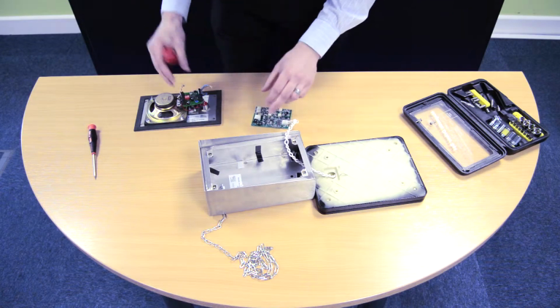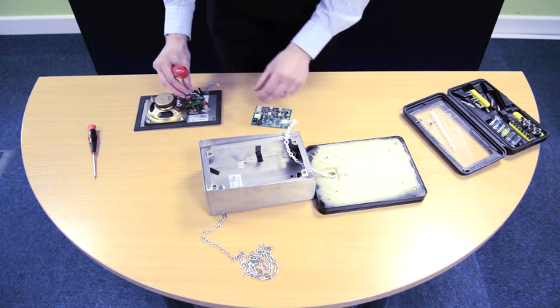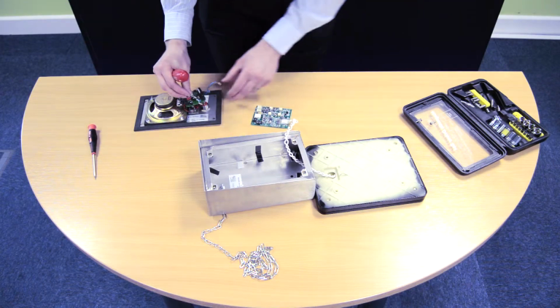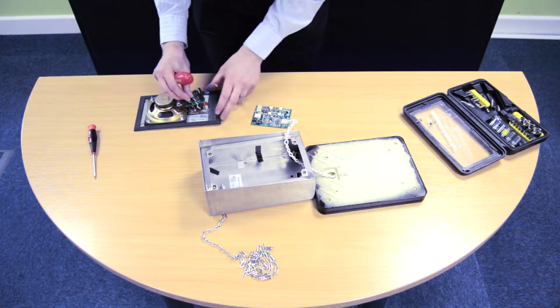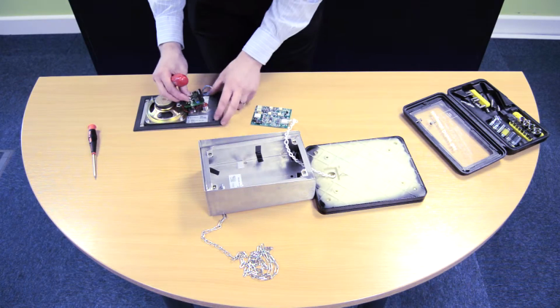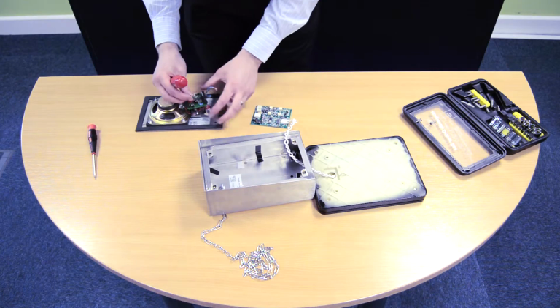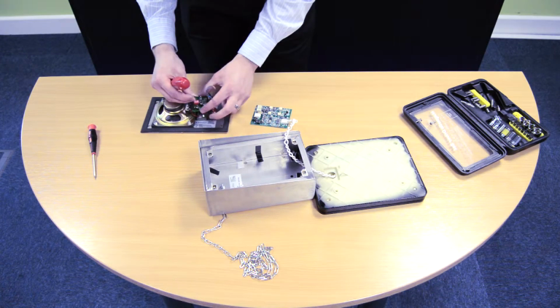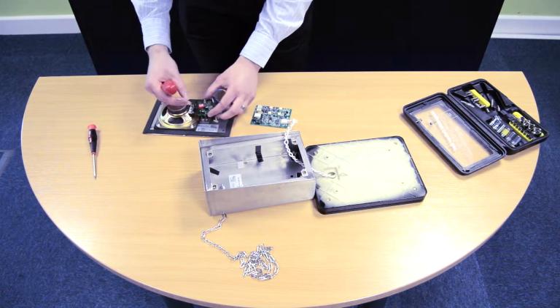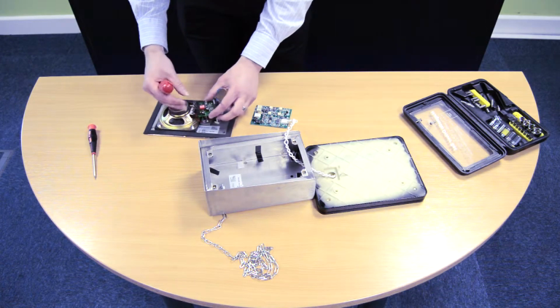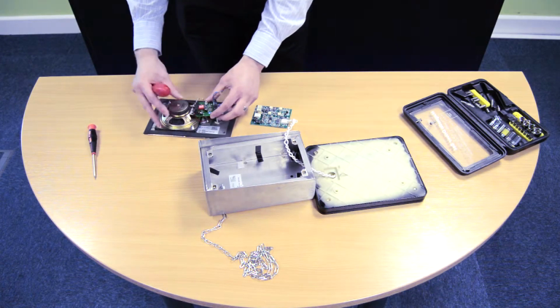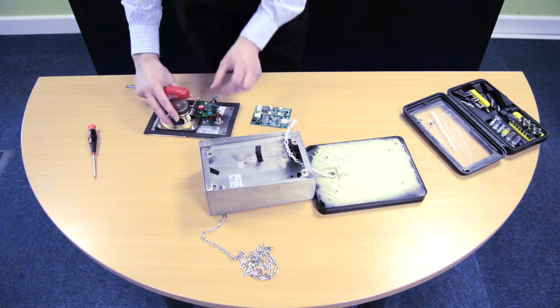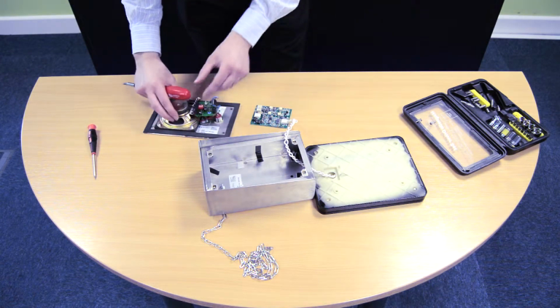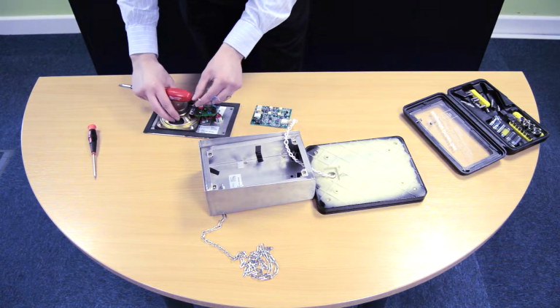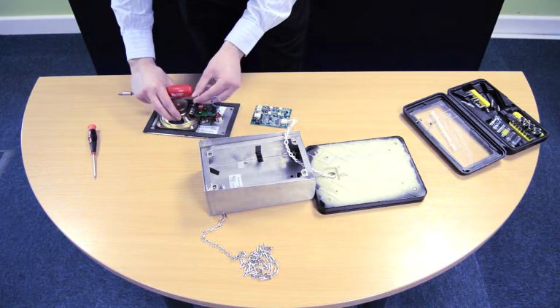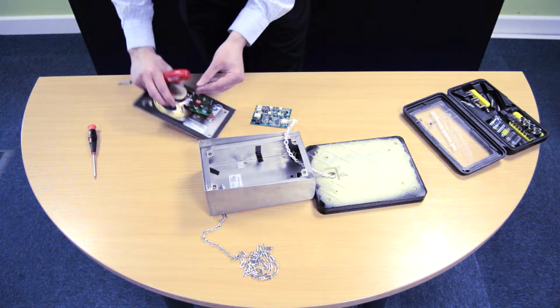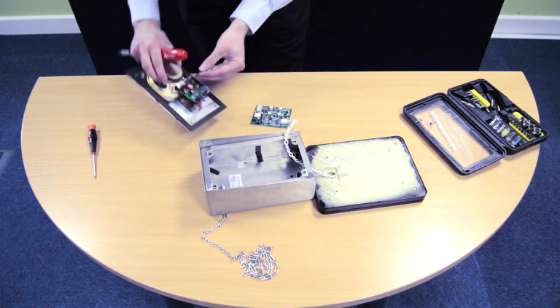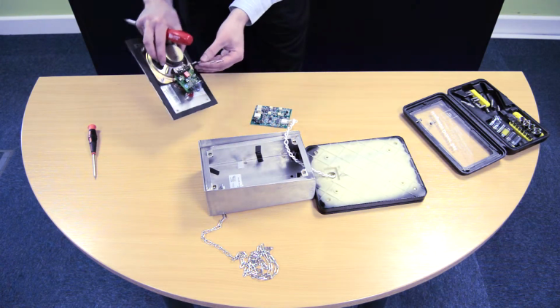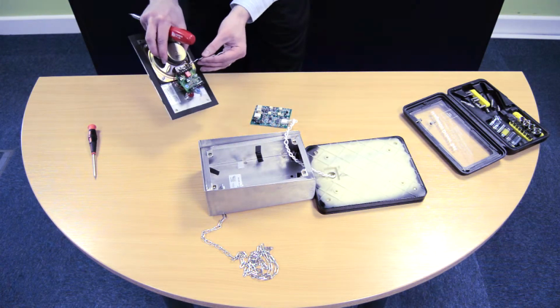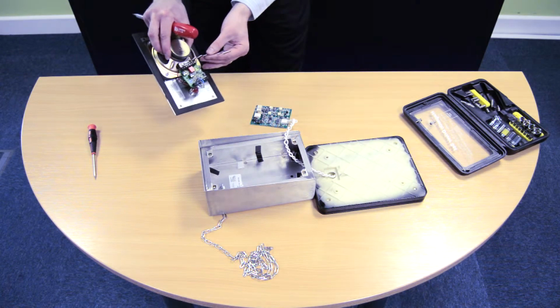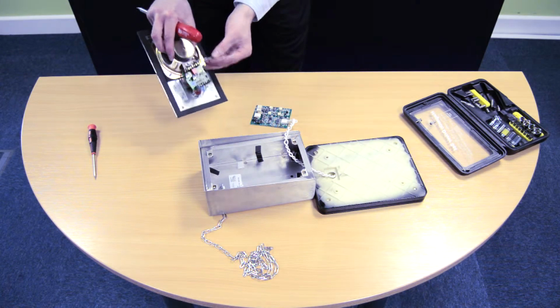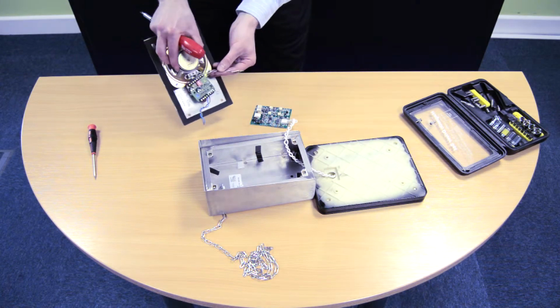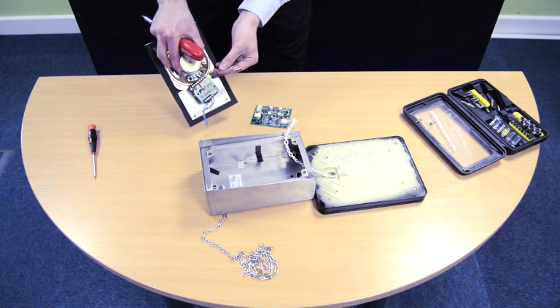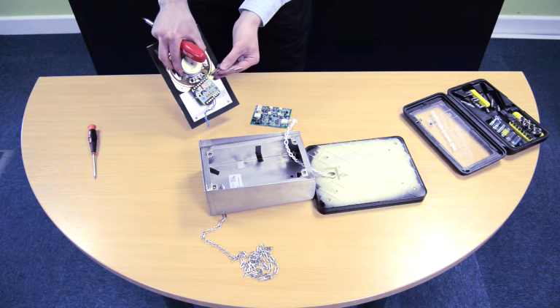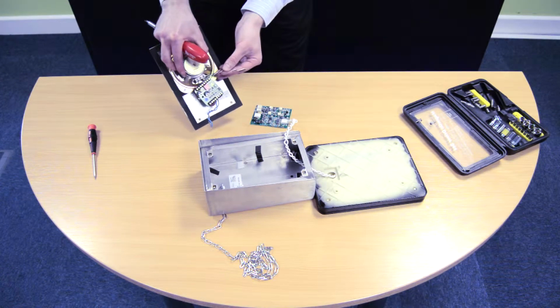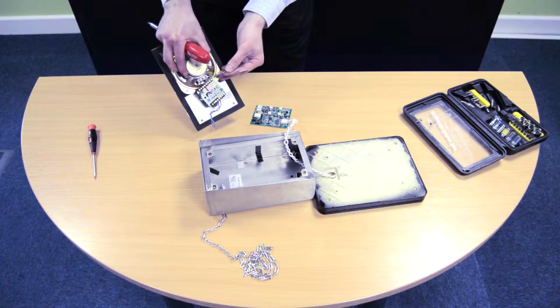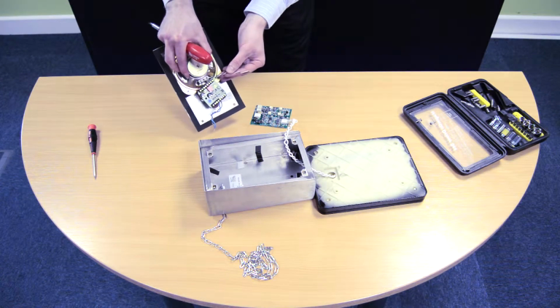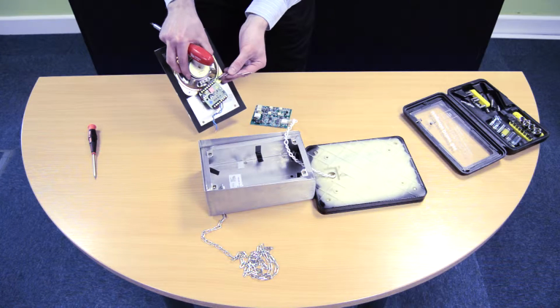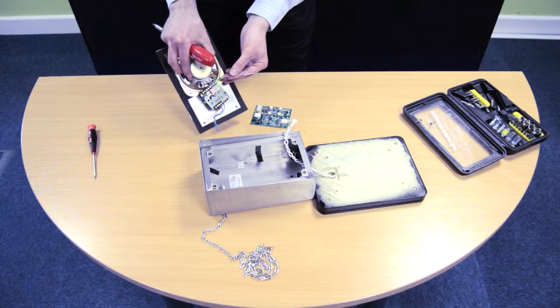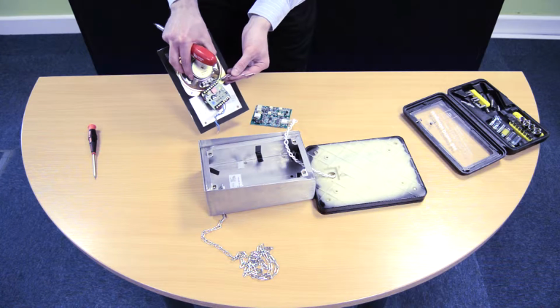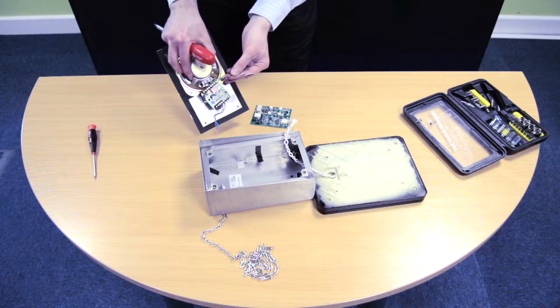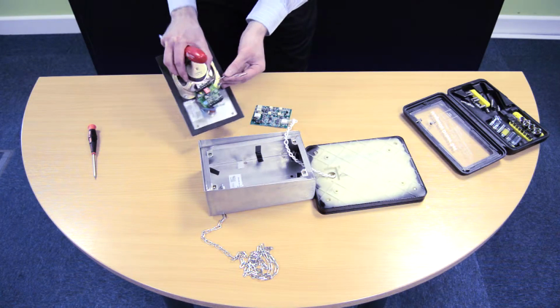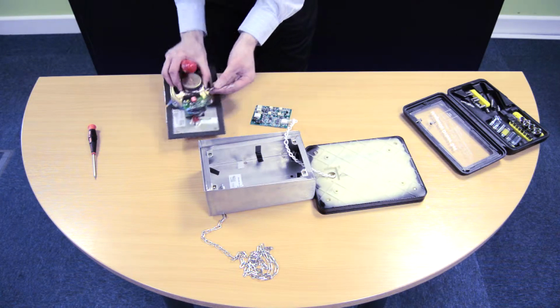Next I'm going to wire in the input signal, which is coming straight off the back contacts of this speaker.